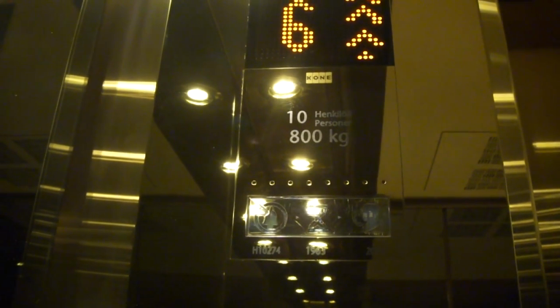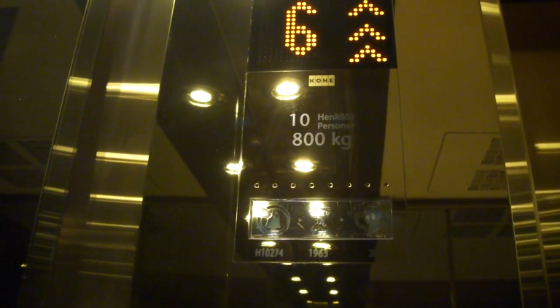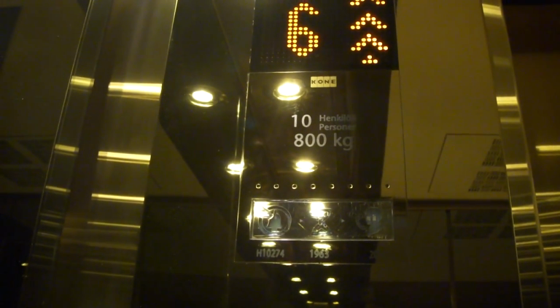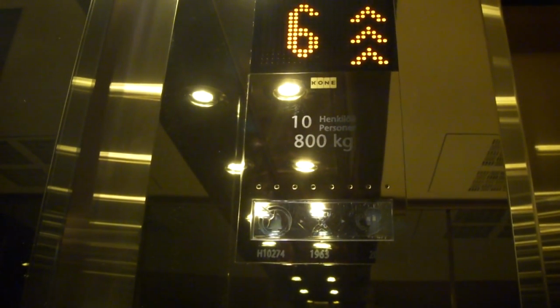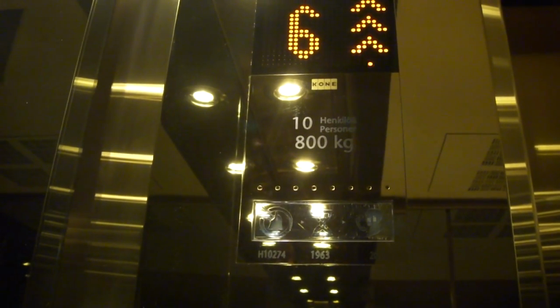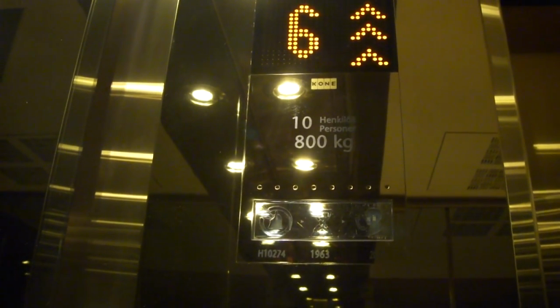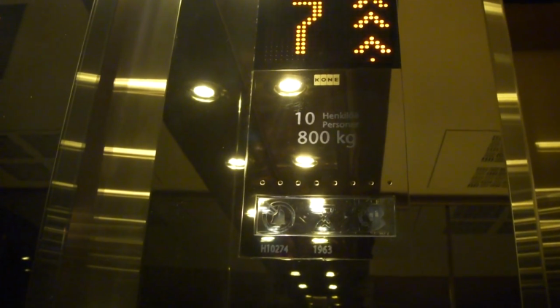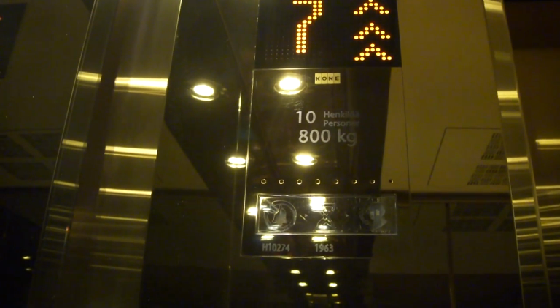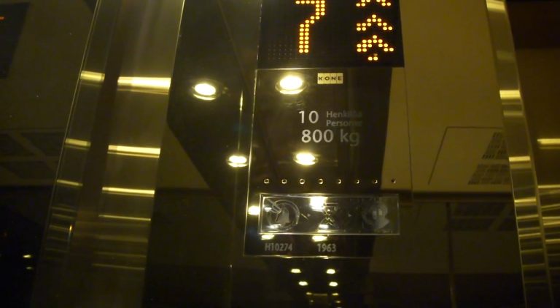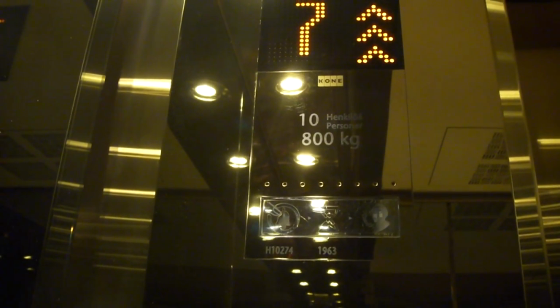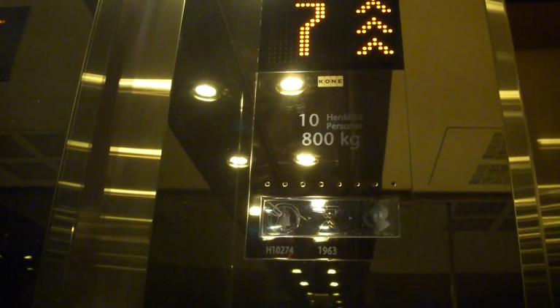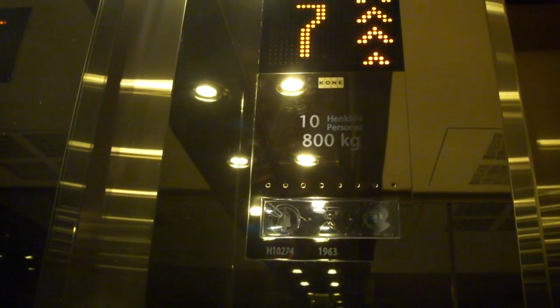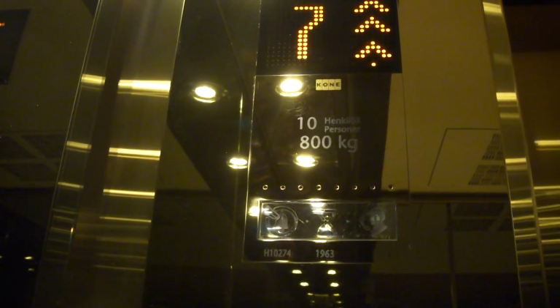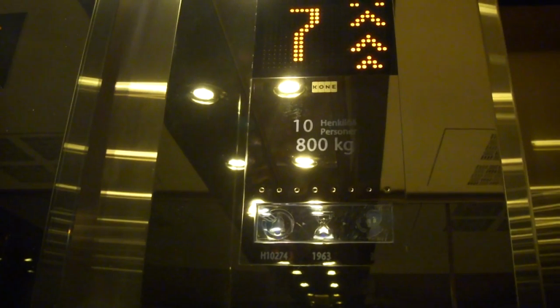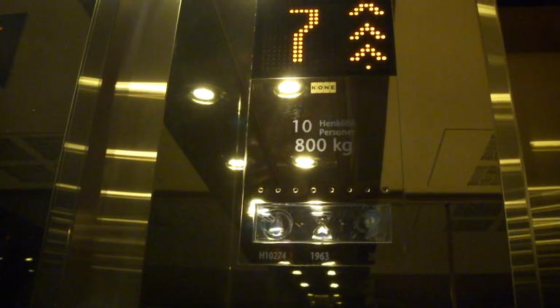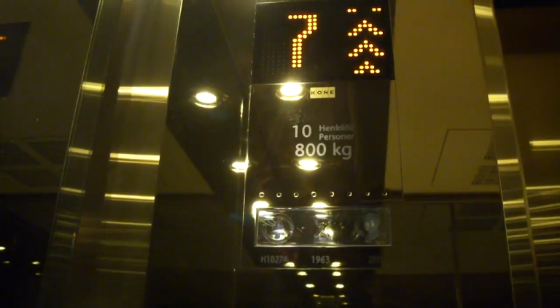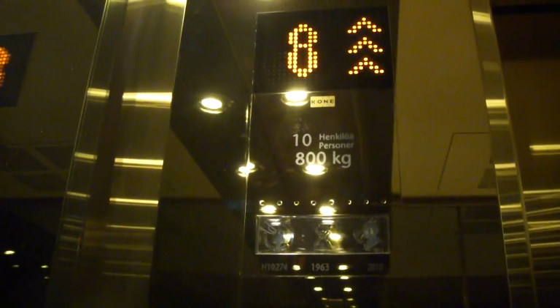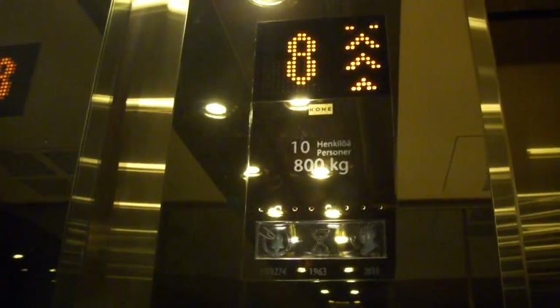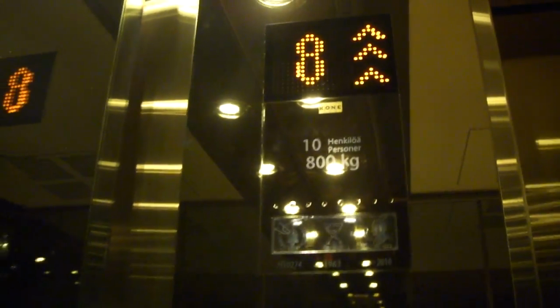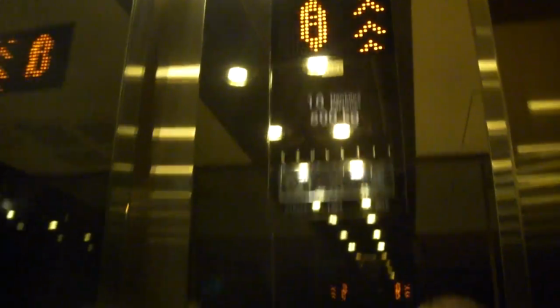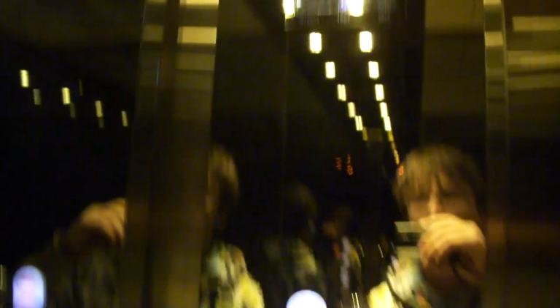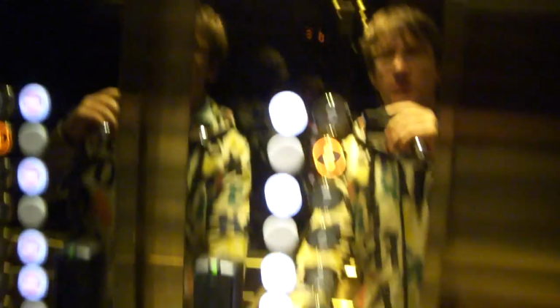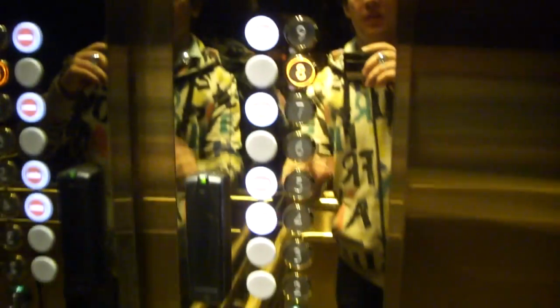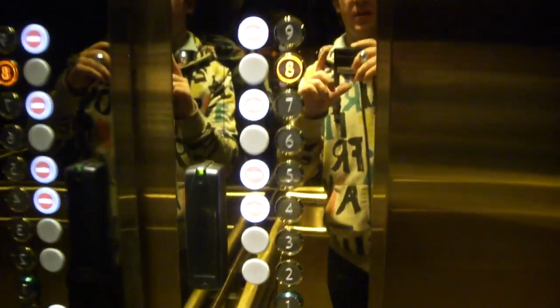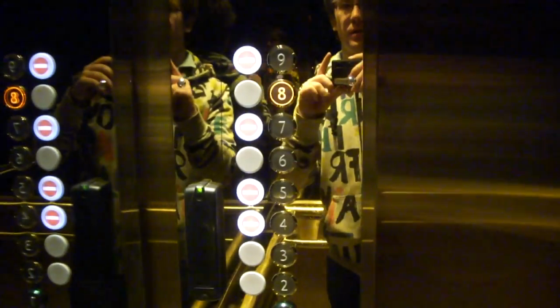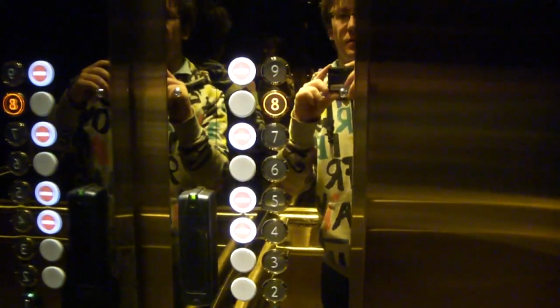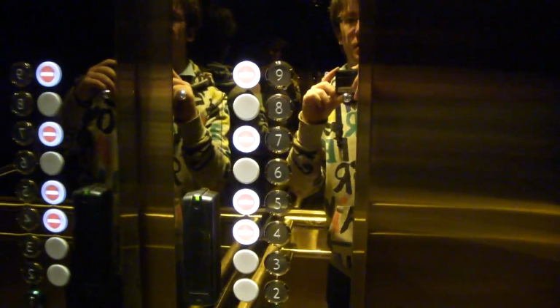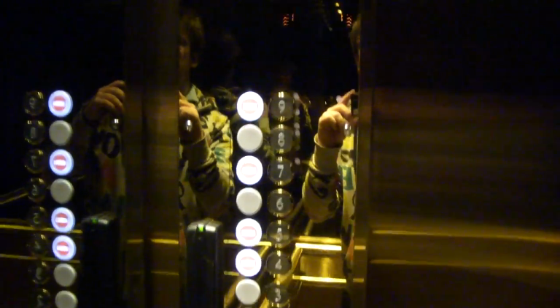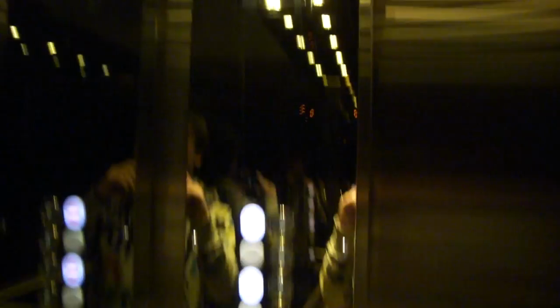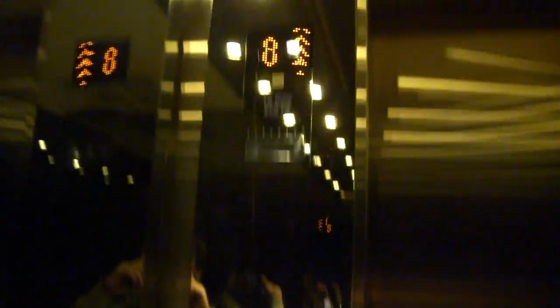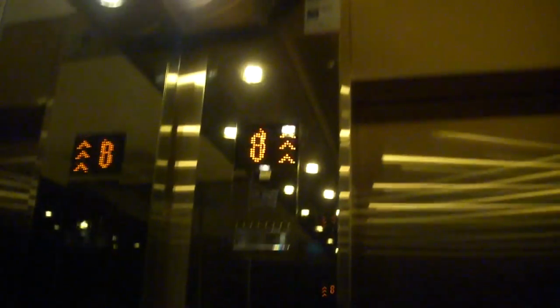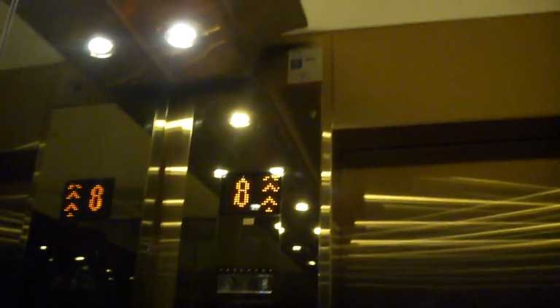It's a nice one. The capacitor is H10274. The capacity is 10% or 800 kilograms.